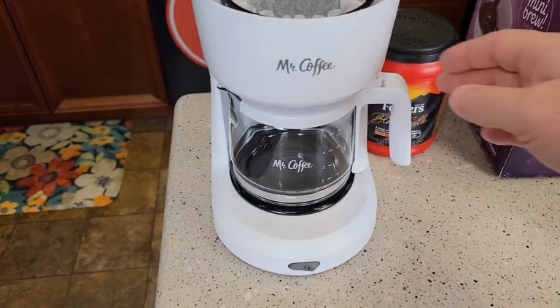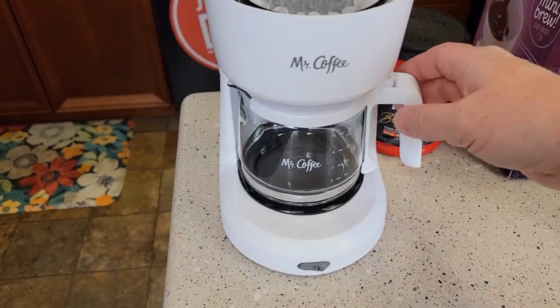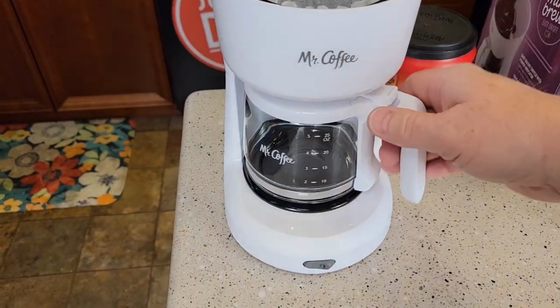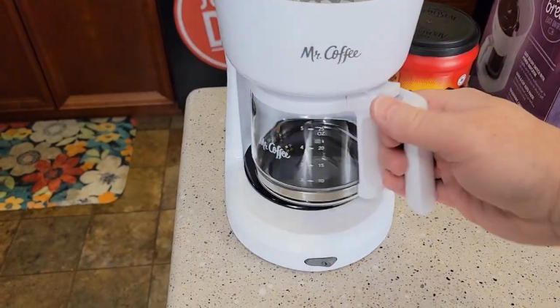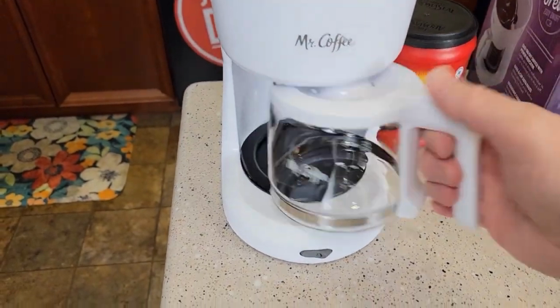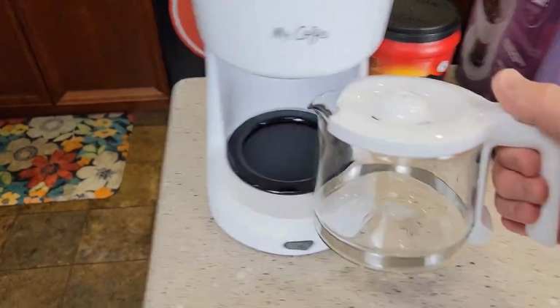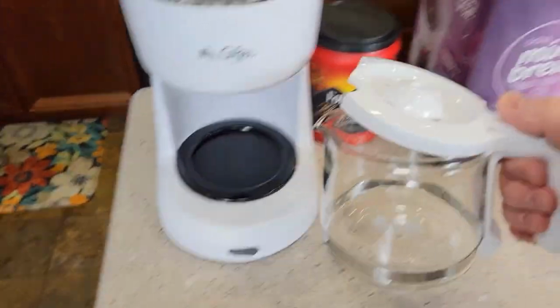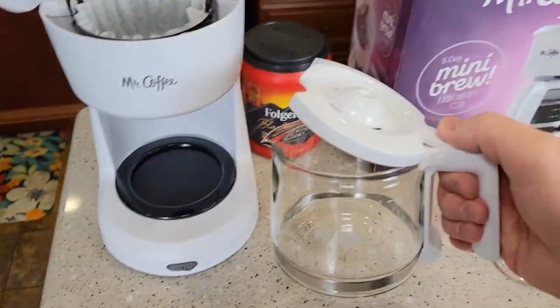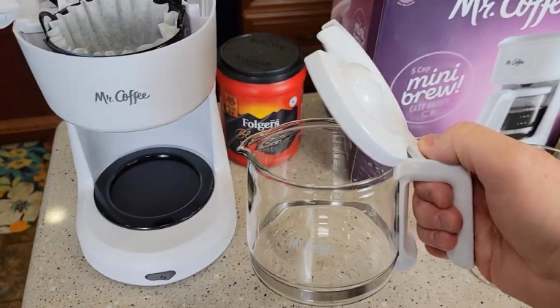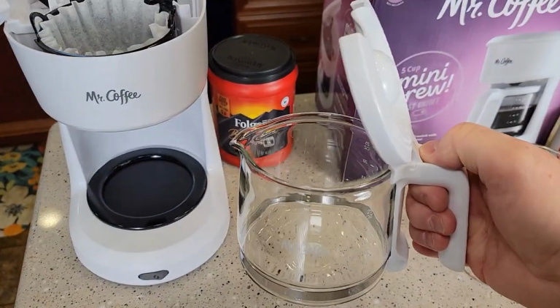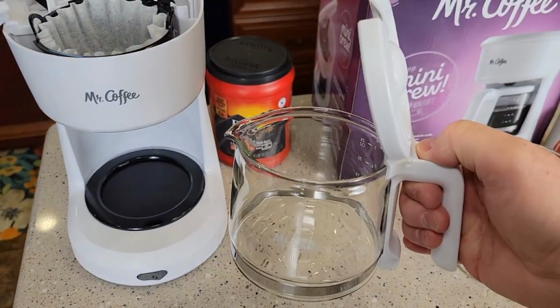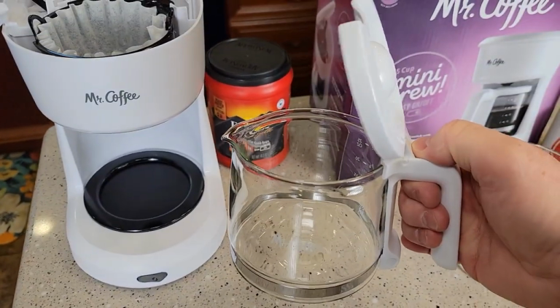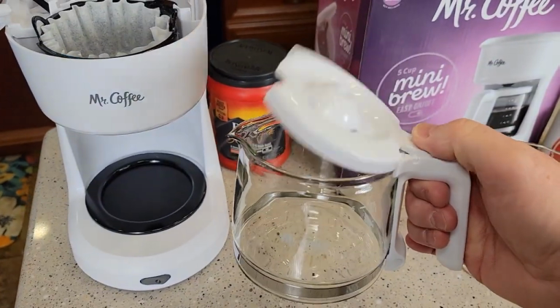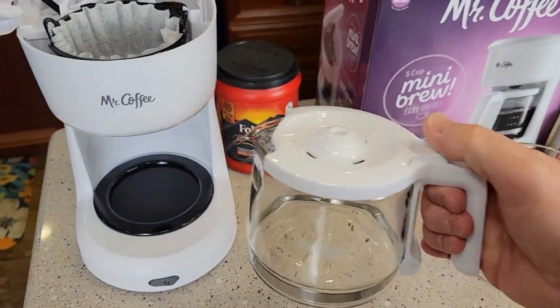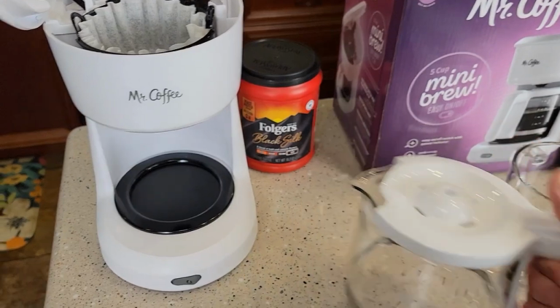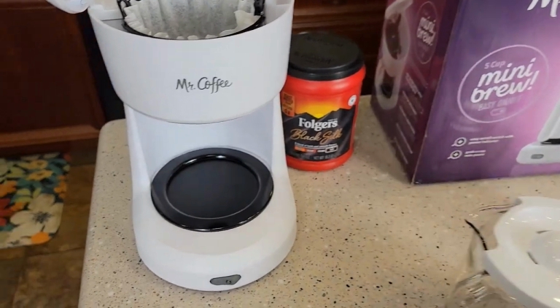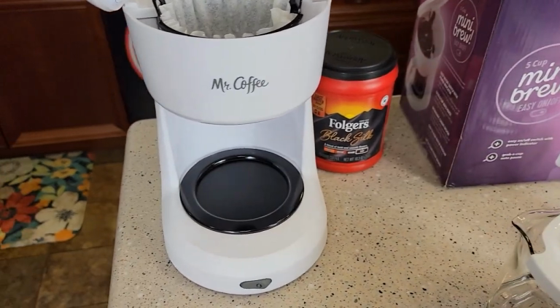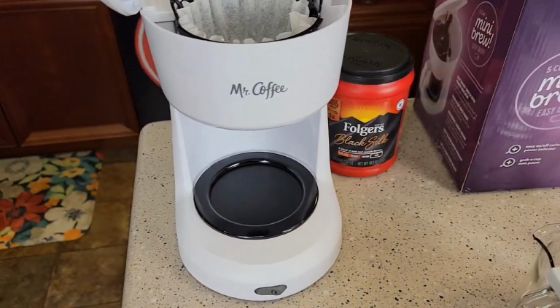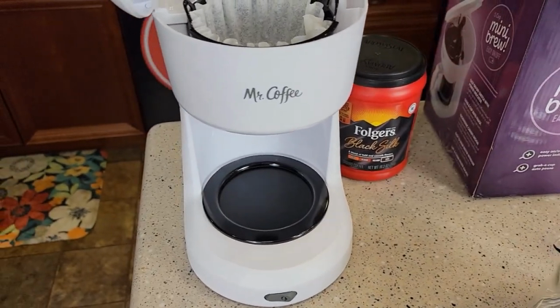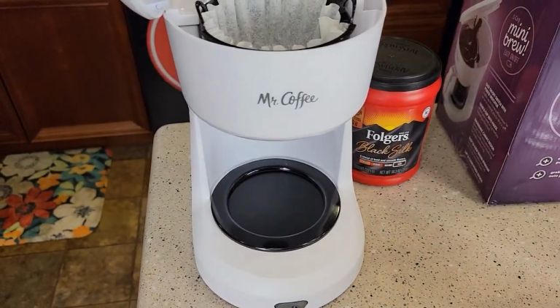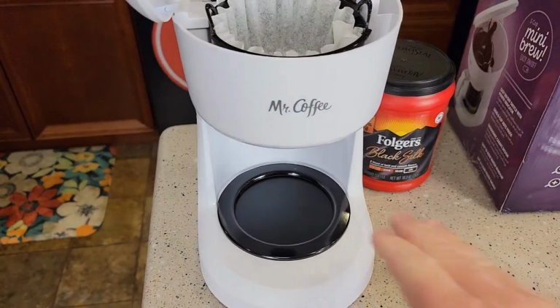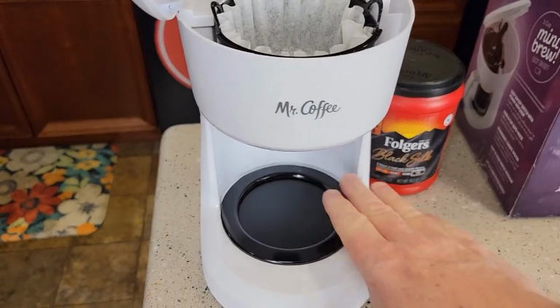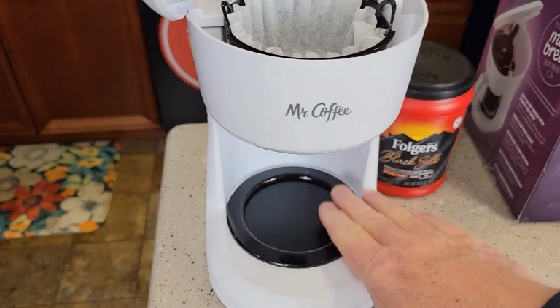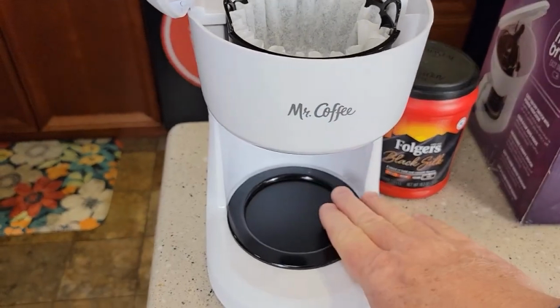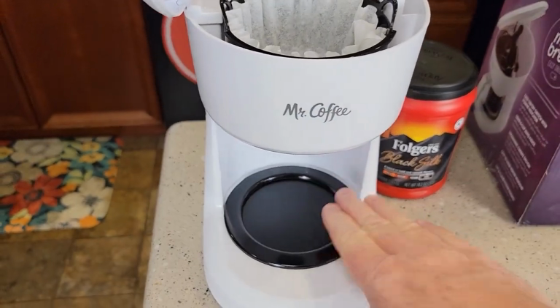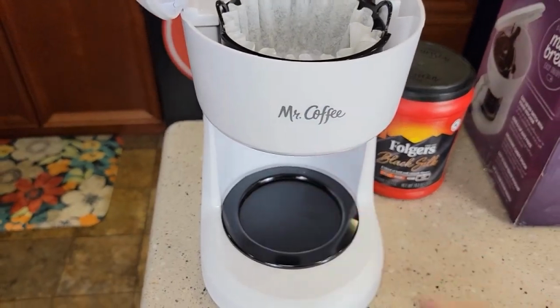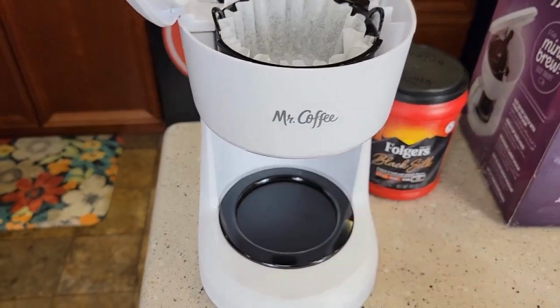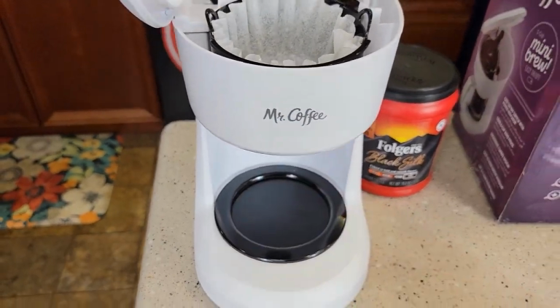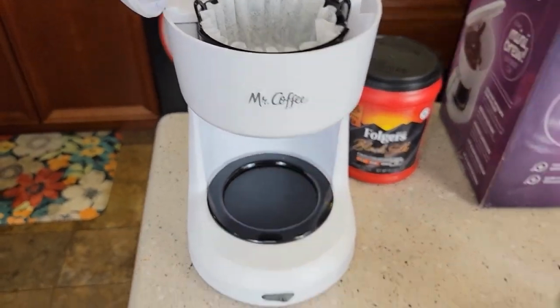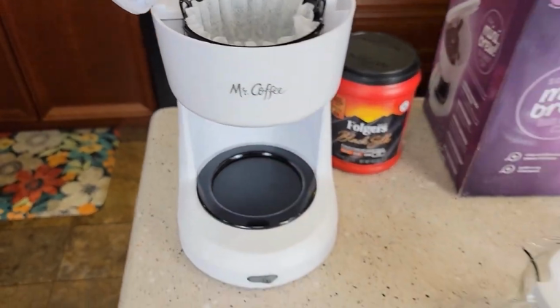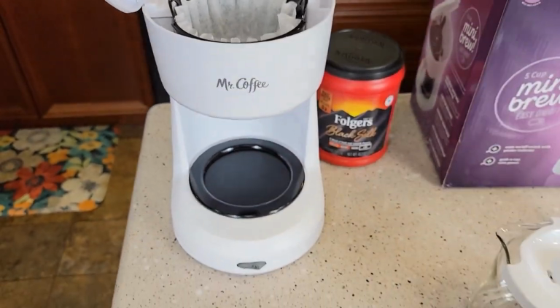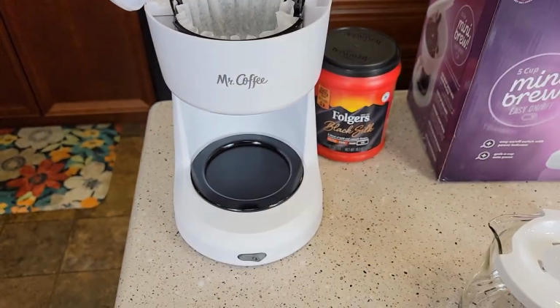Down here we've got the glass carafe. It's got a very nice hinged lid. This is the warming plate — this is going to keep your coffee warm.